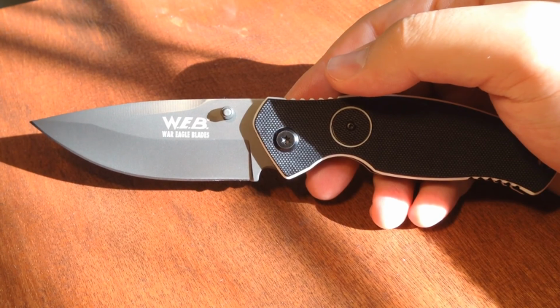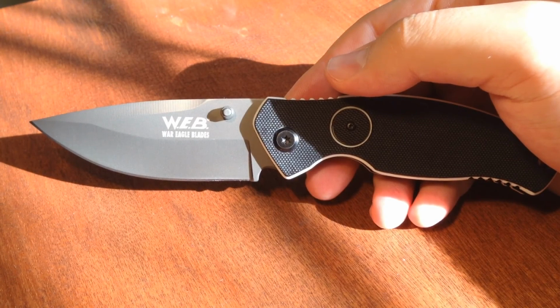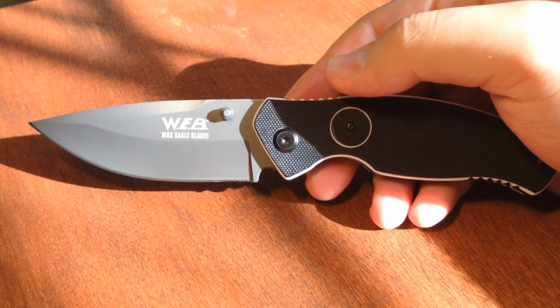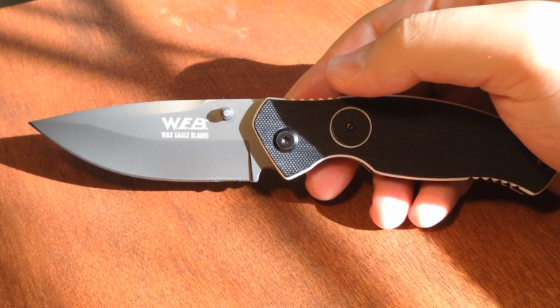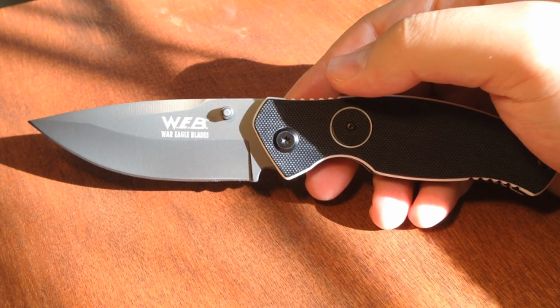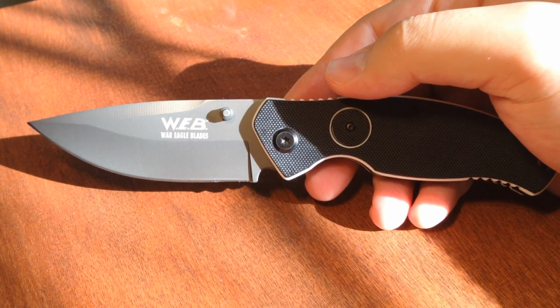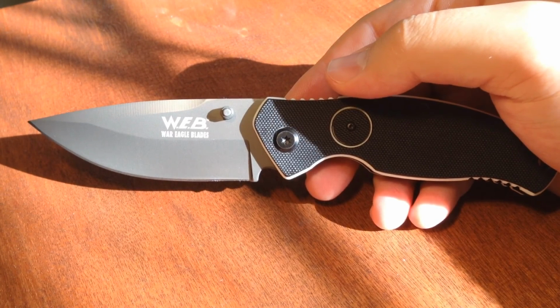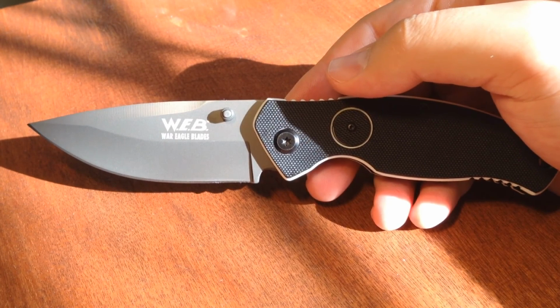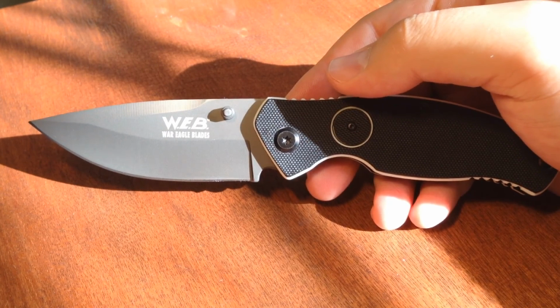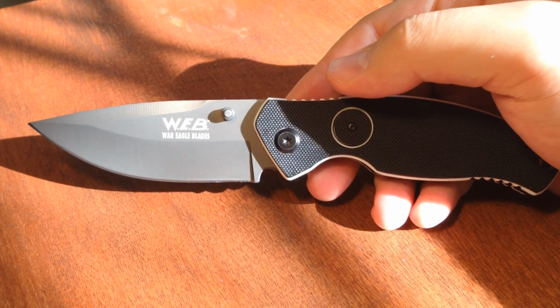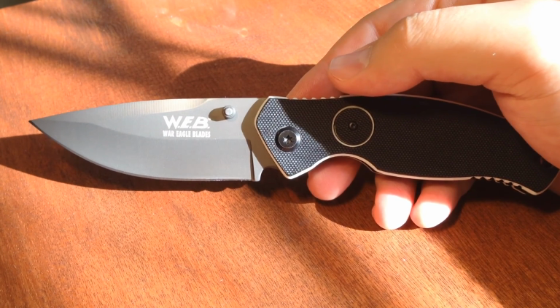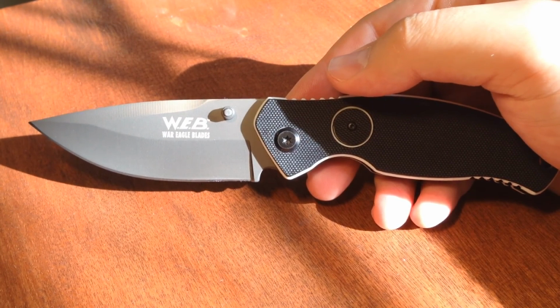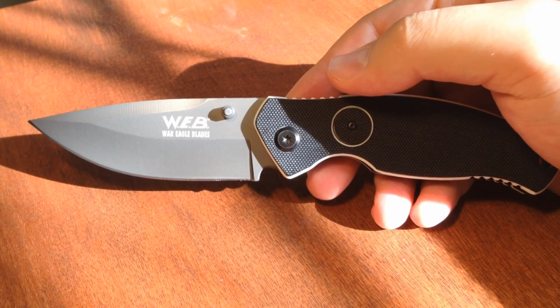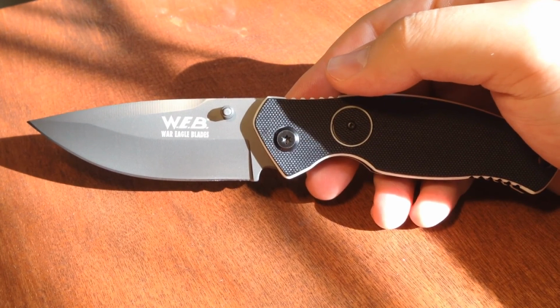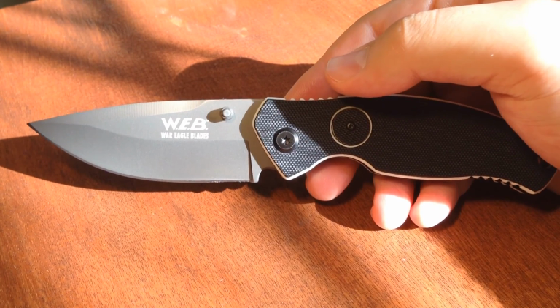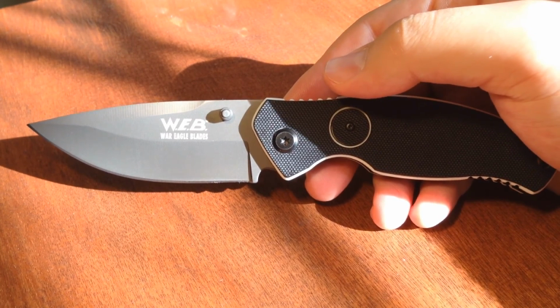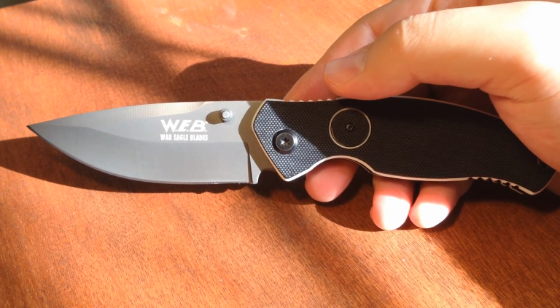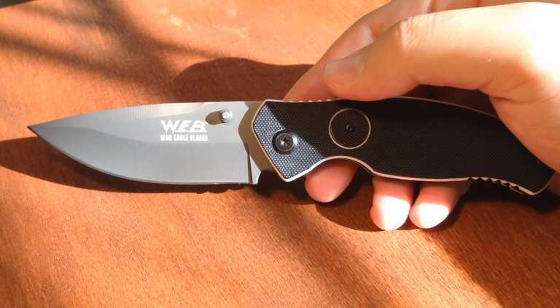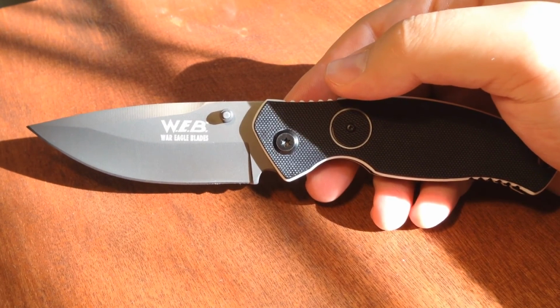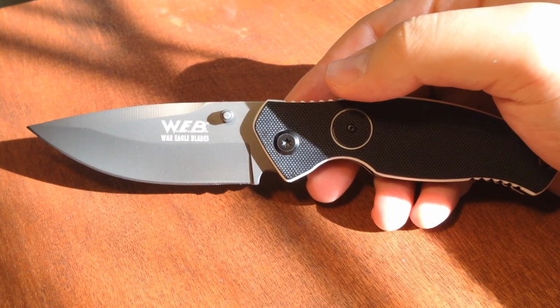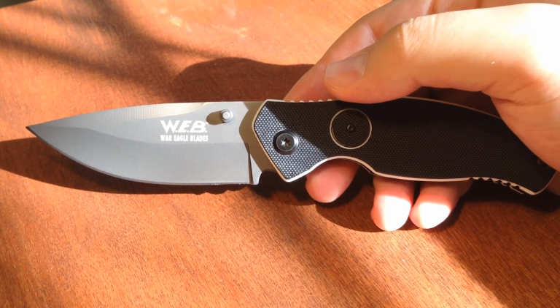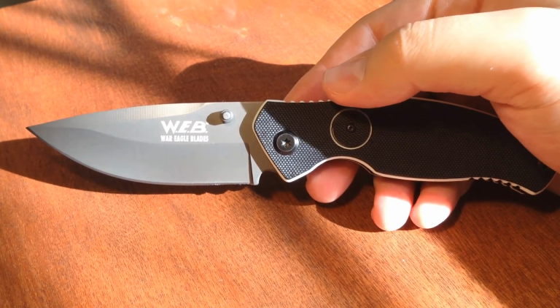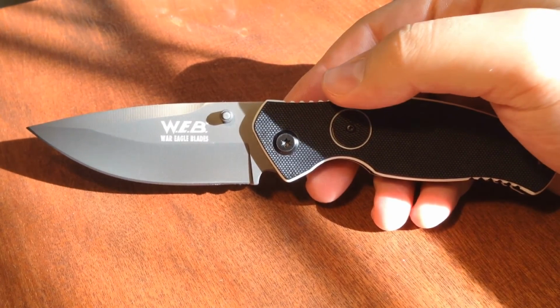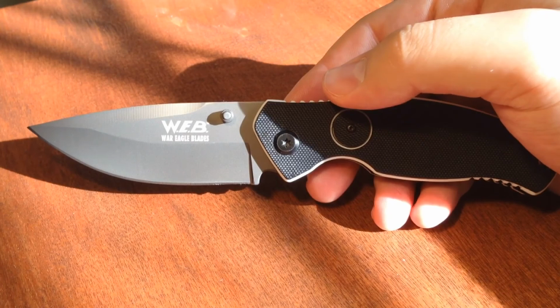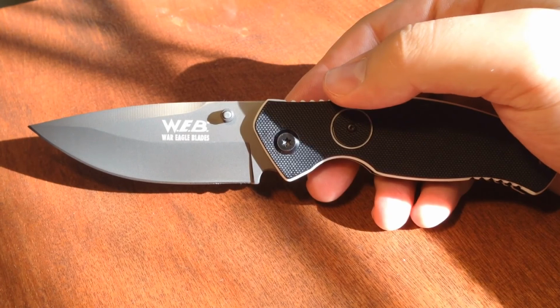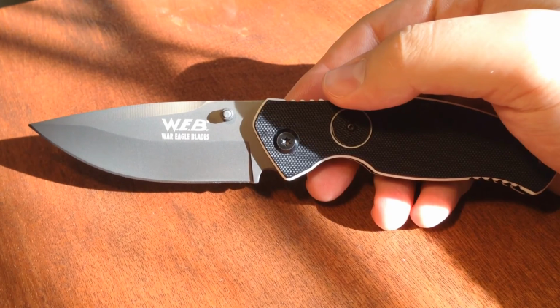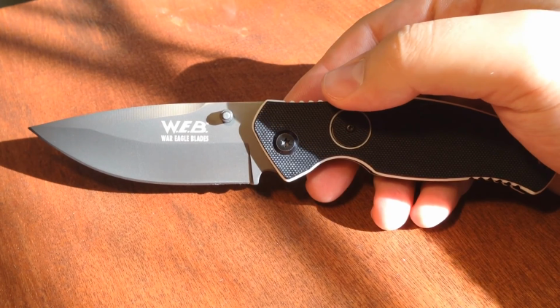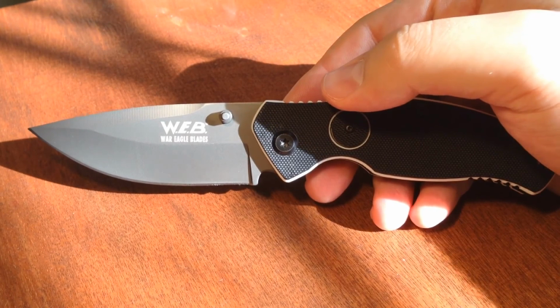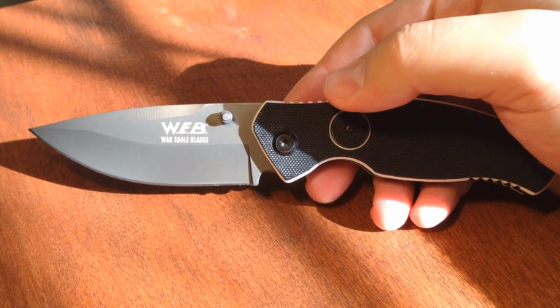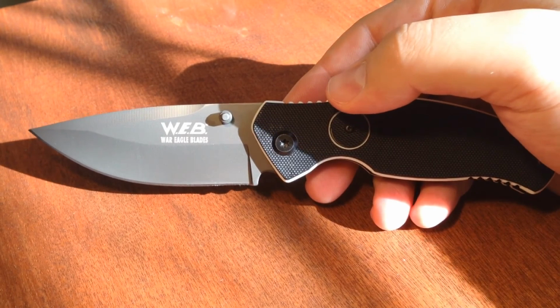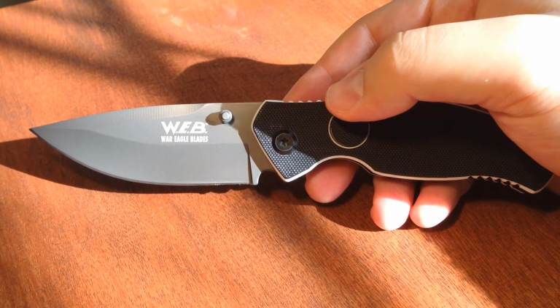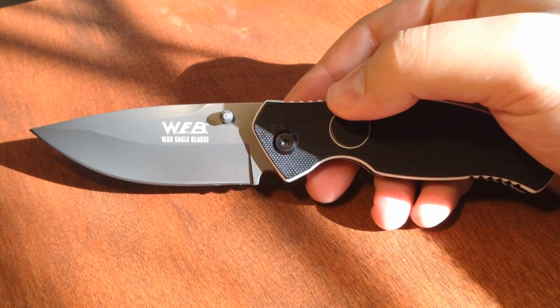This is Jake with AG Russell Knives and today we're going over the War Eagle Button Assist Folder.